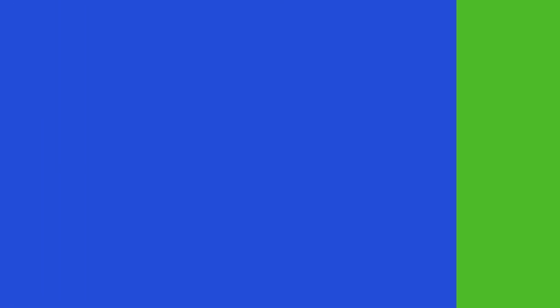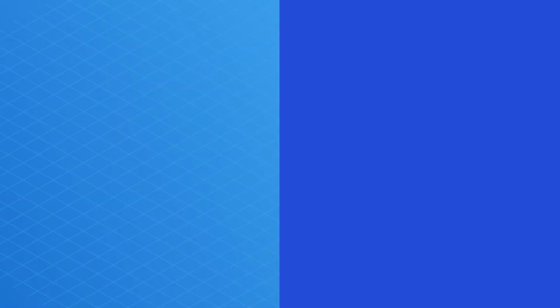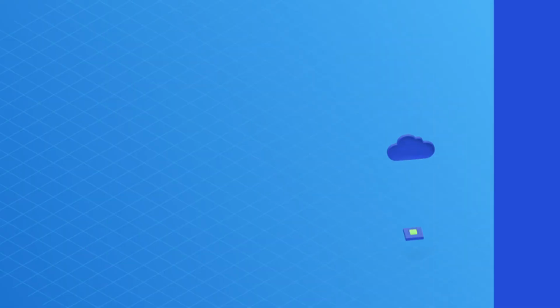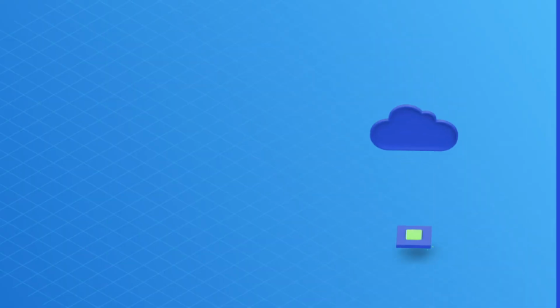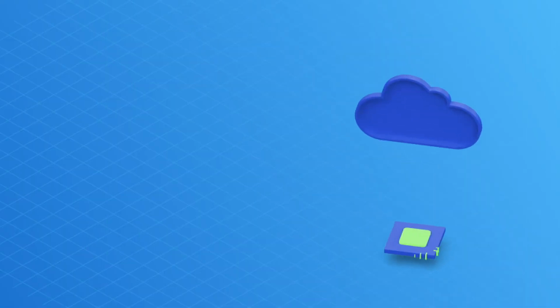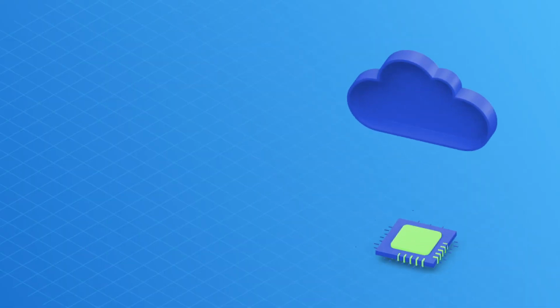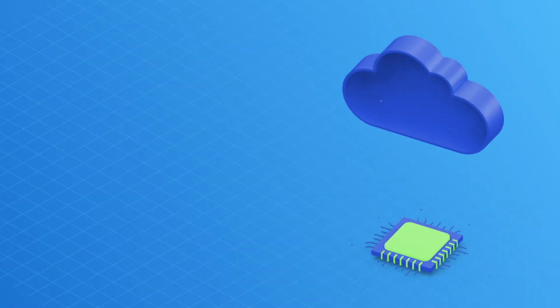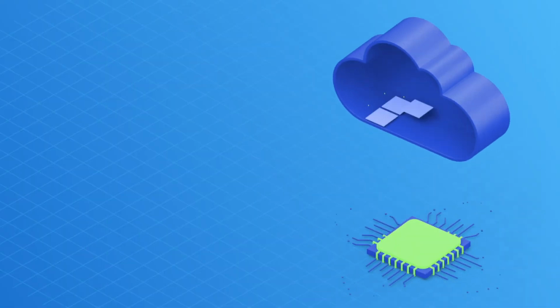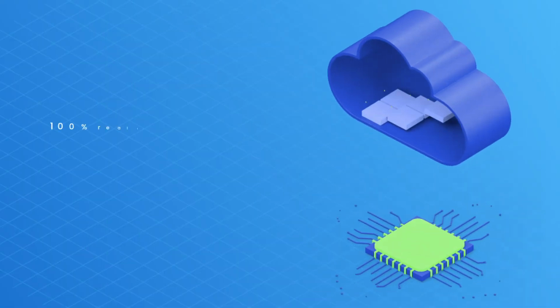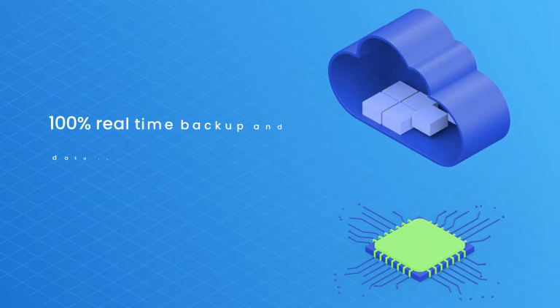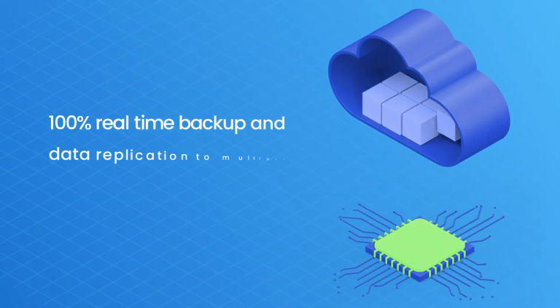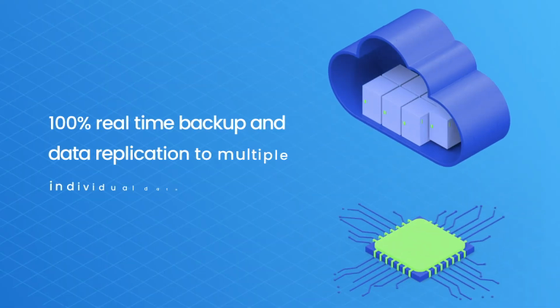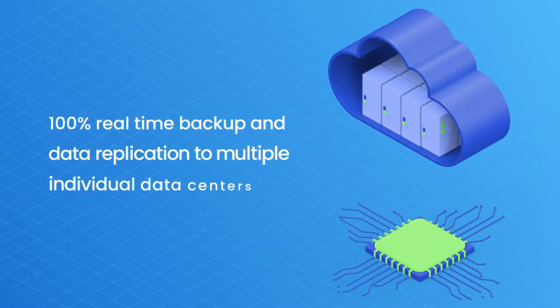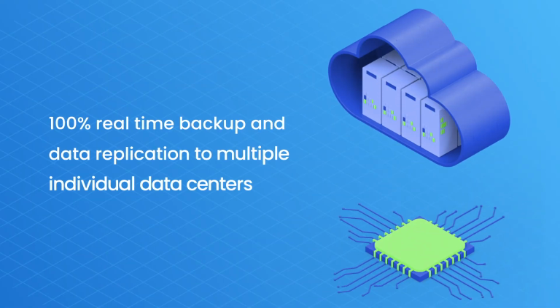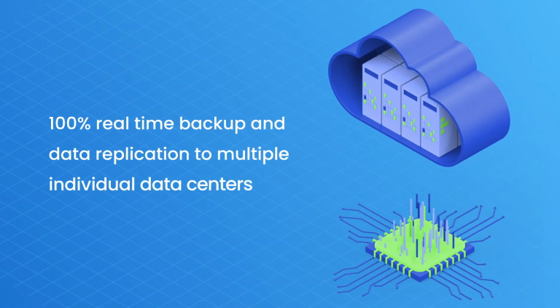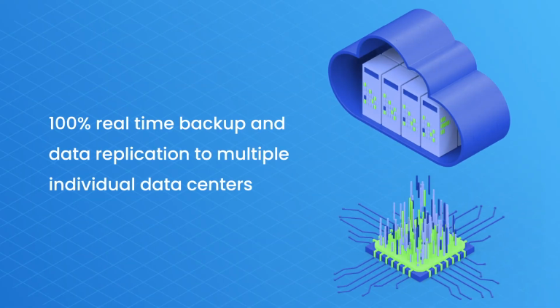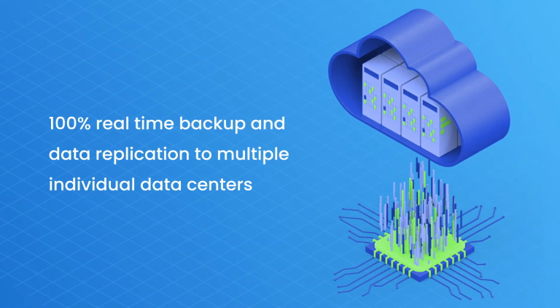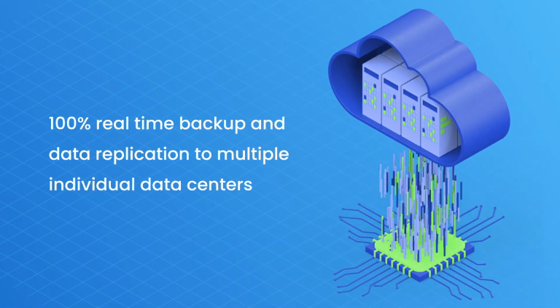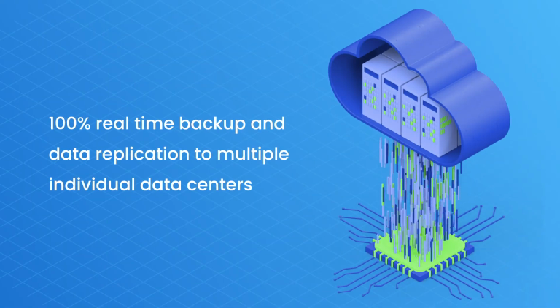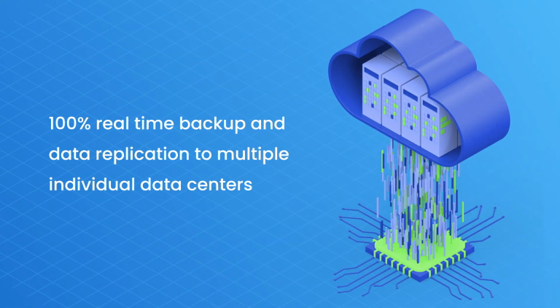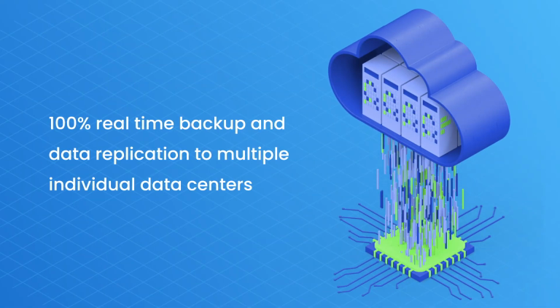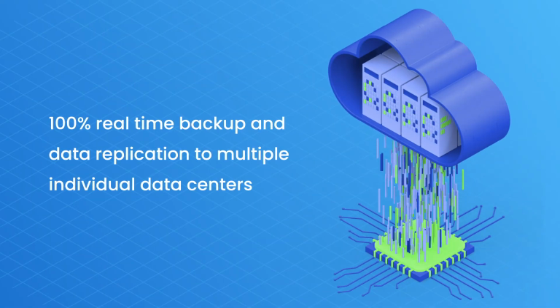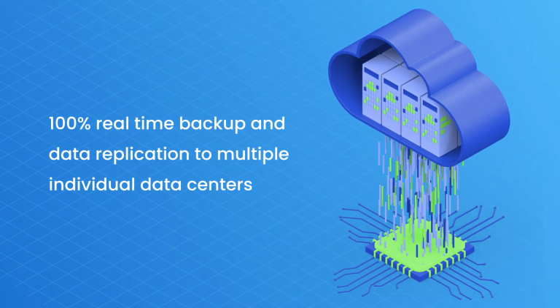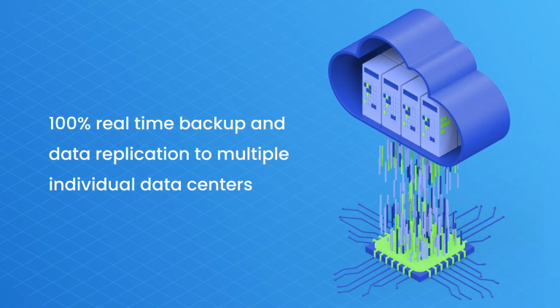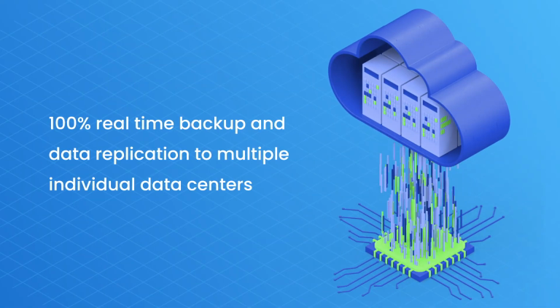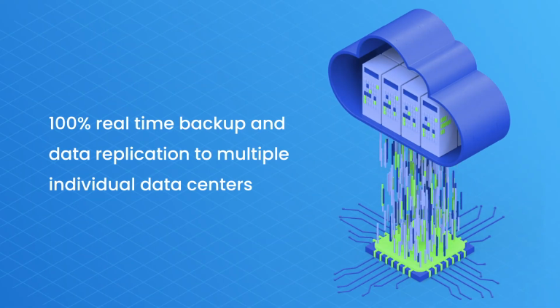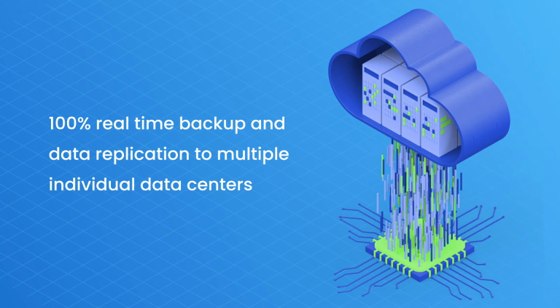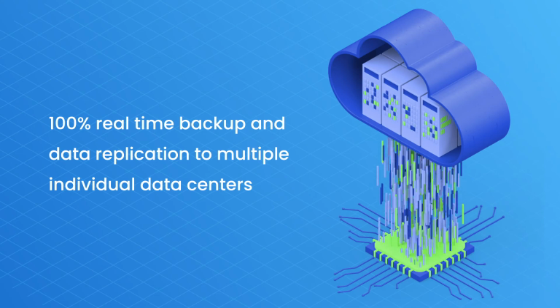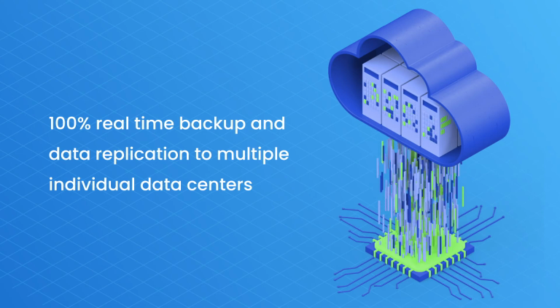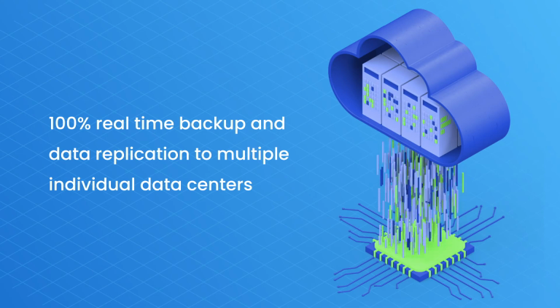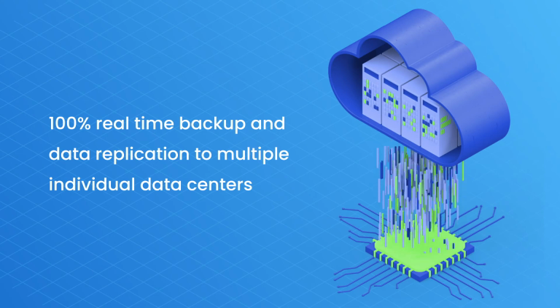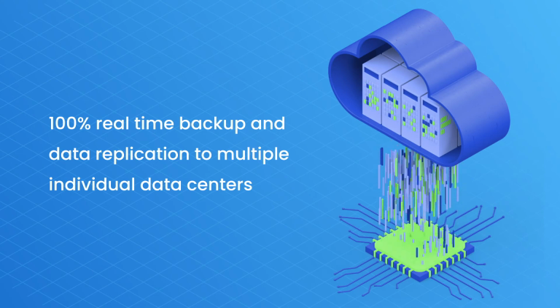100% real-time backup and data replication to multiple individual data centers.